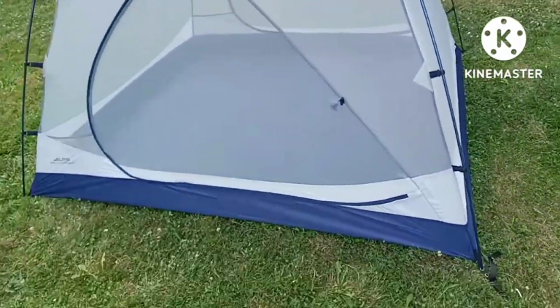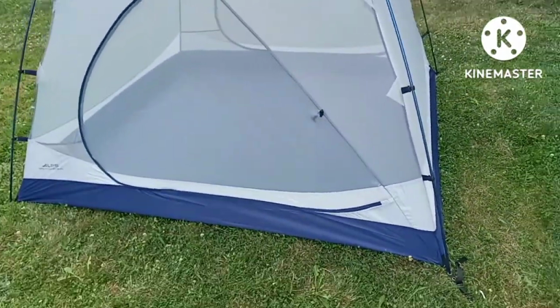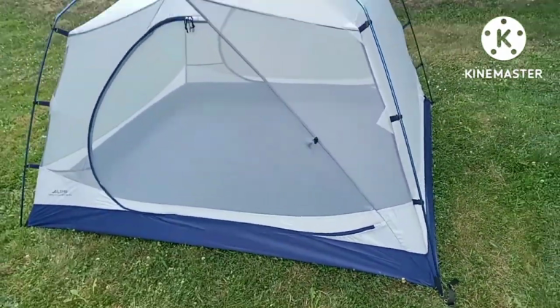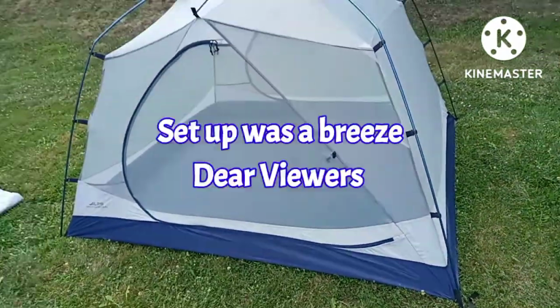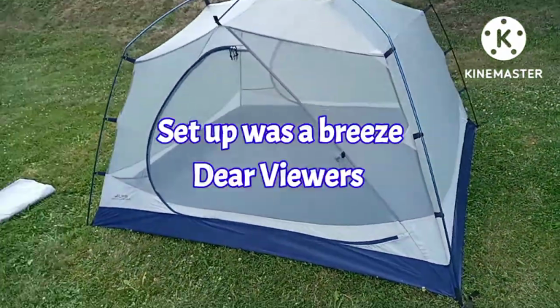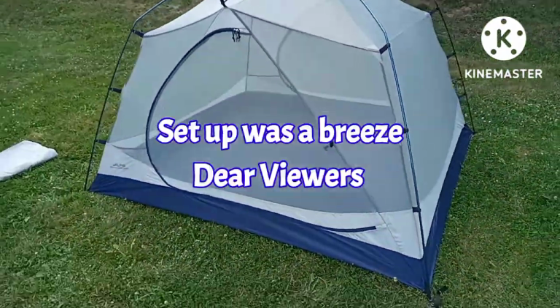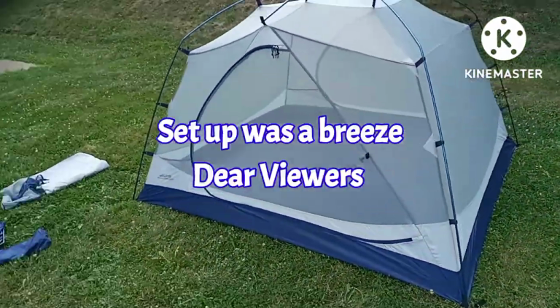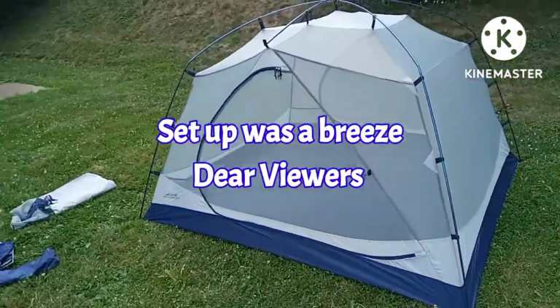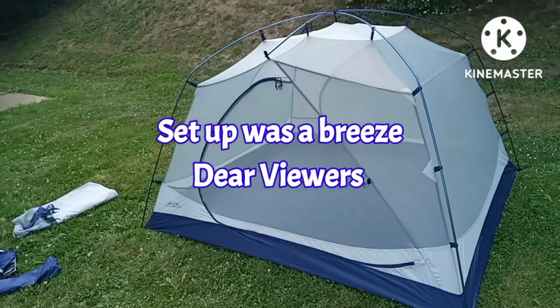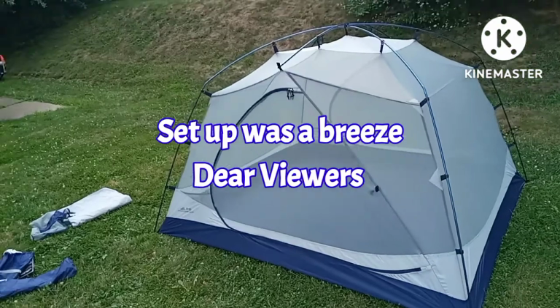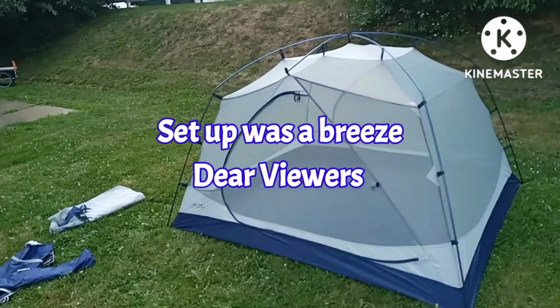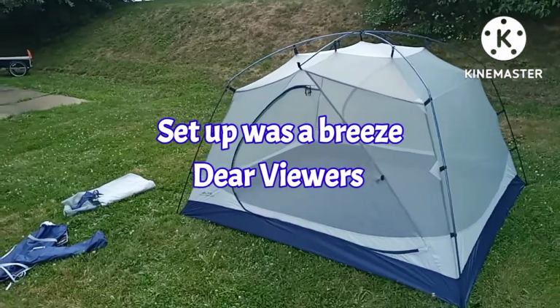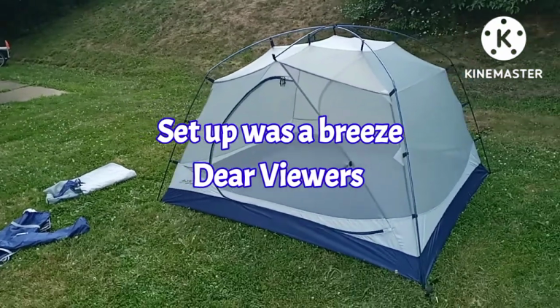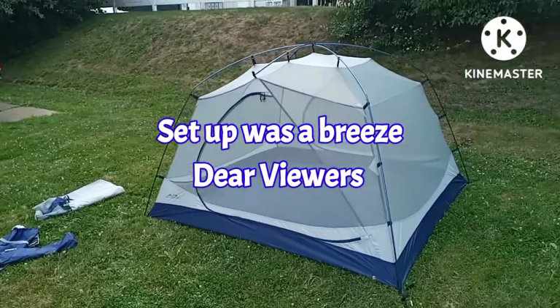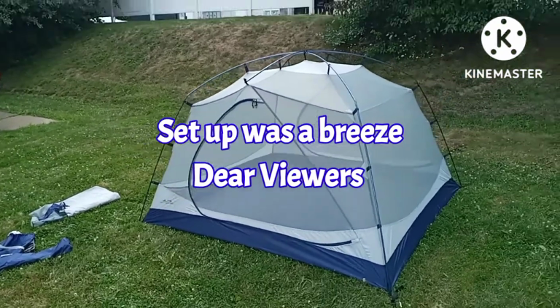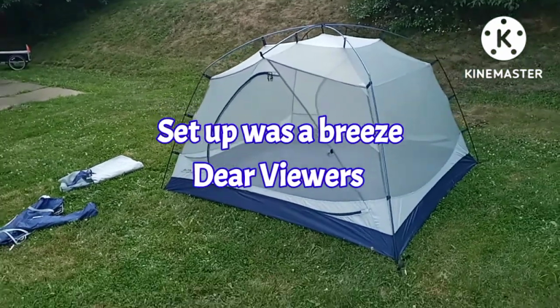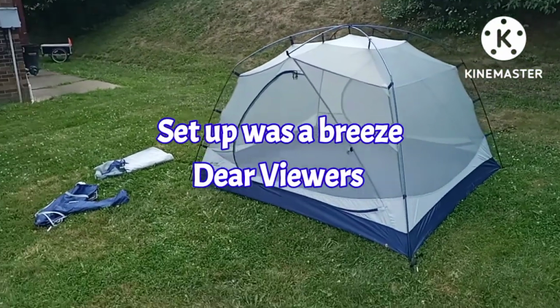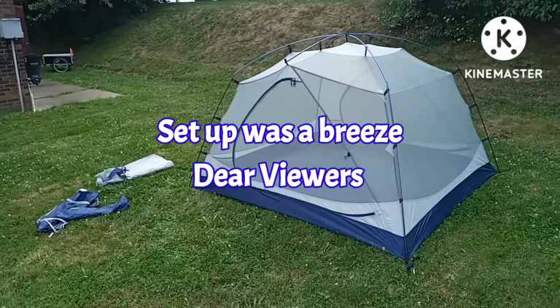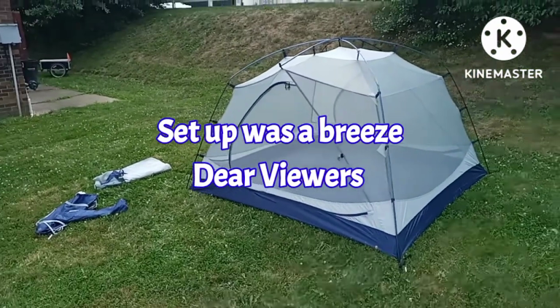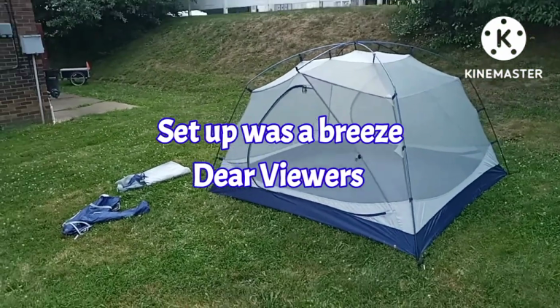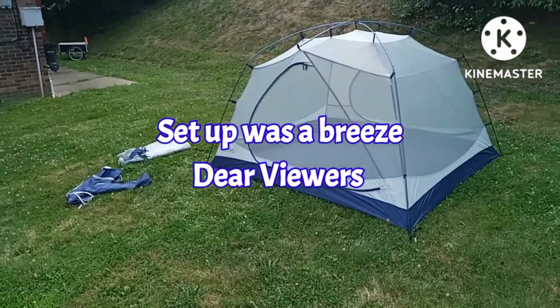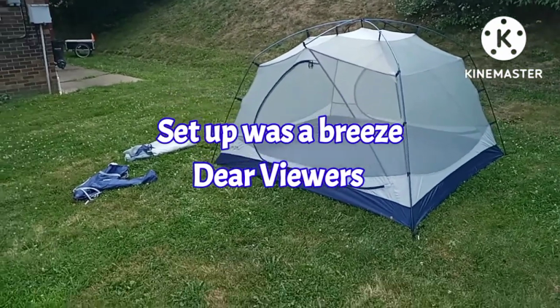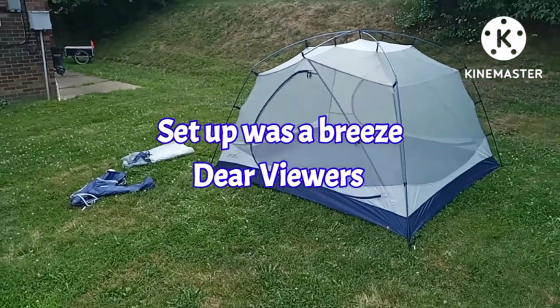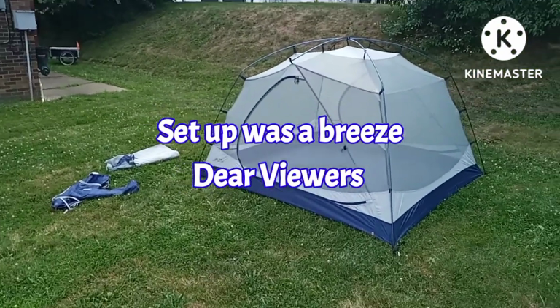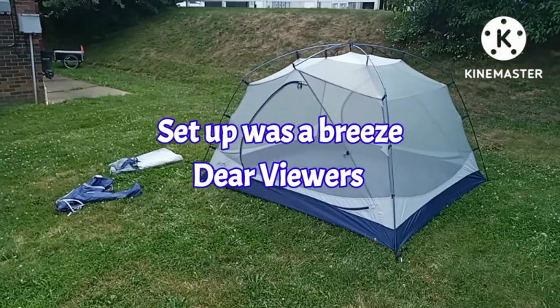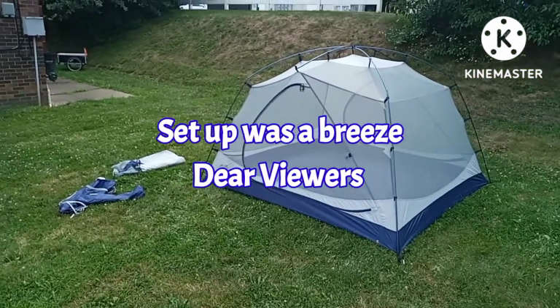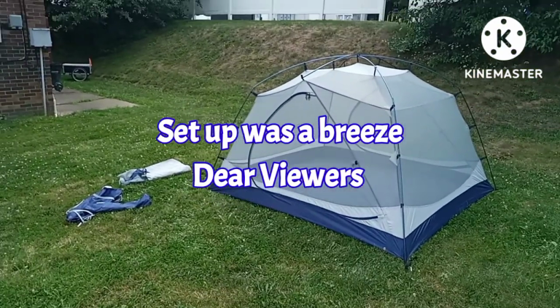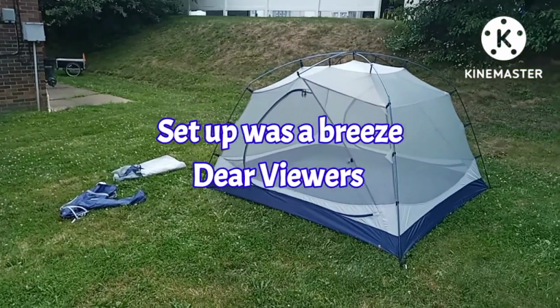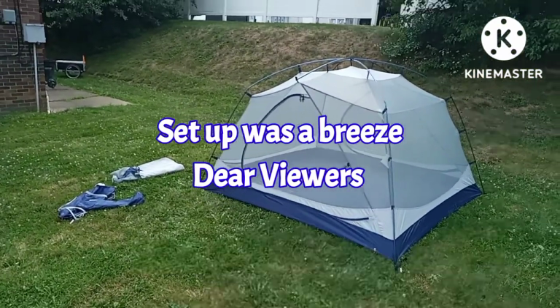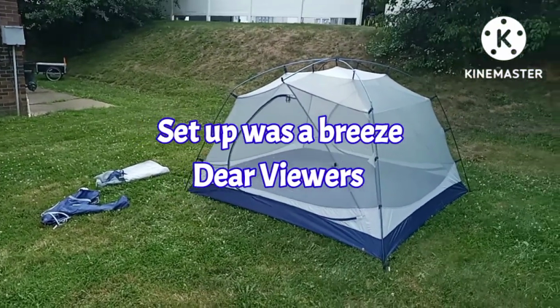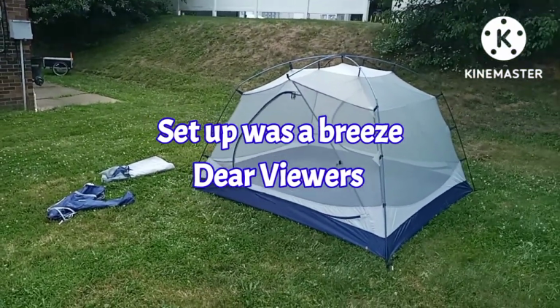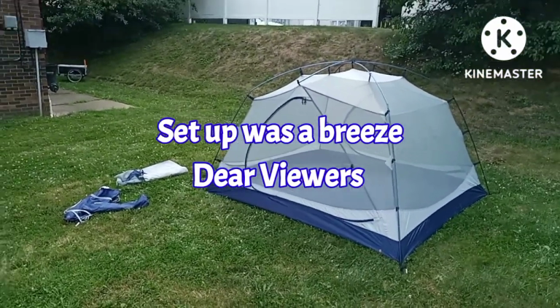I'm going to put the rain fly on now, and then we'll see what it looks like with the rain fly. I'll be right back.